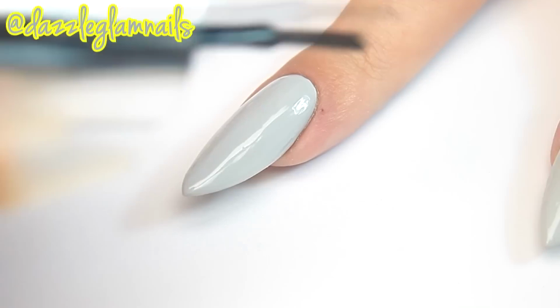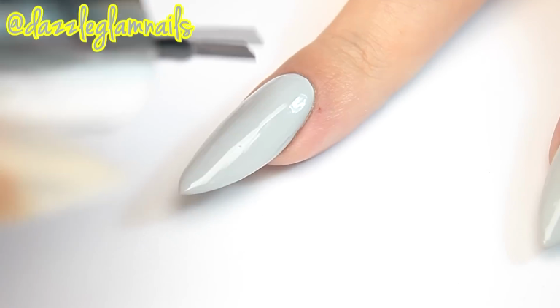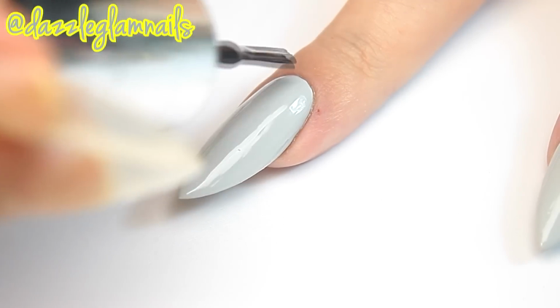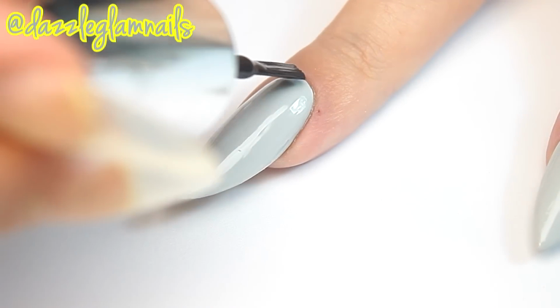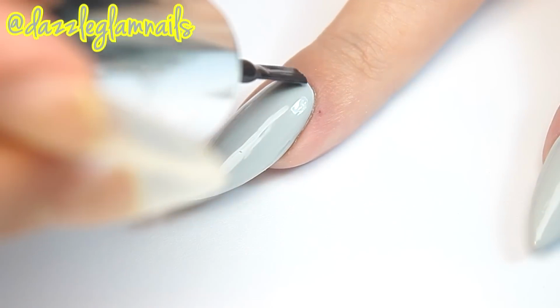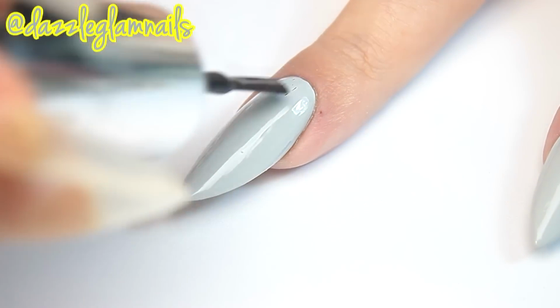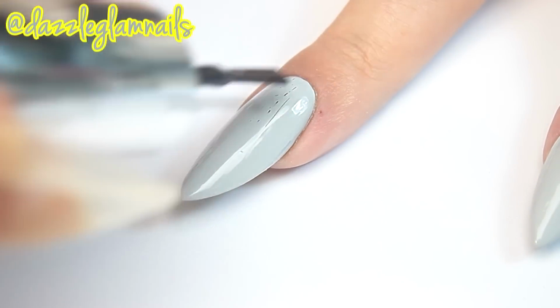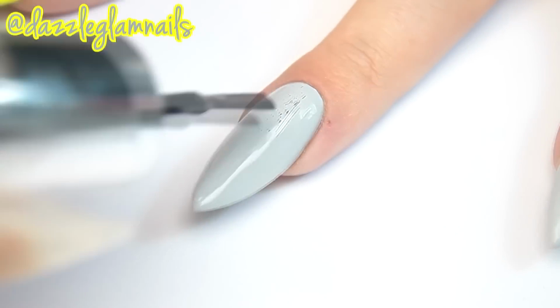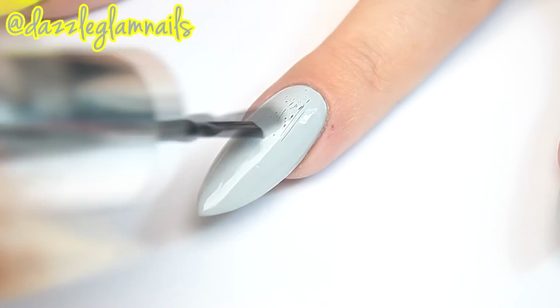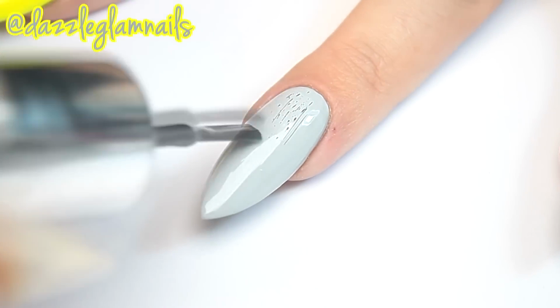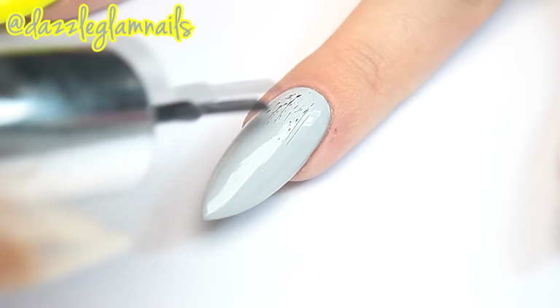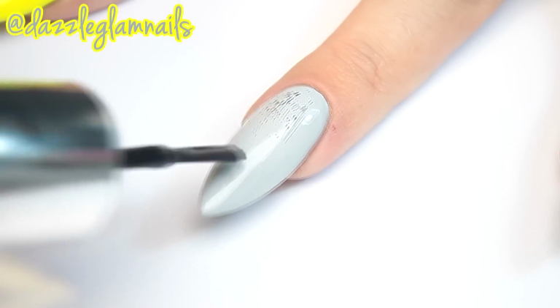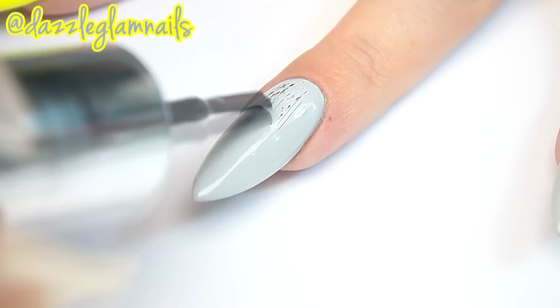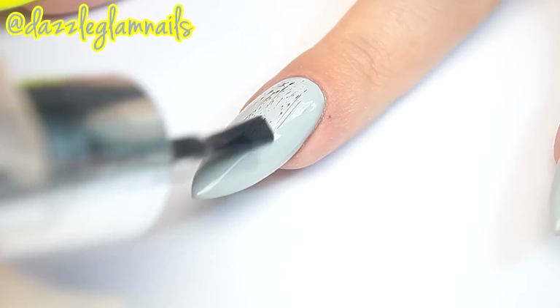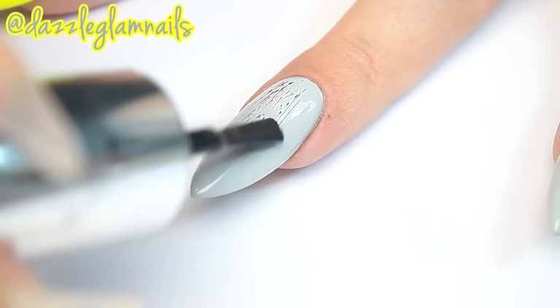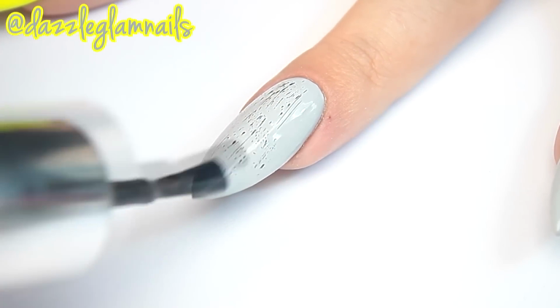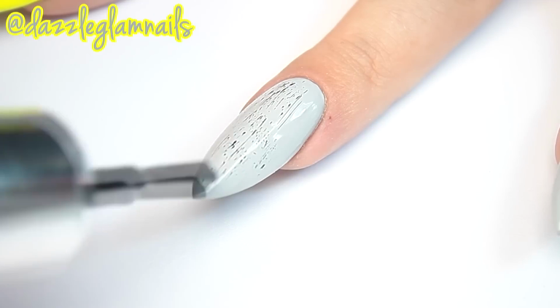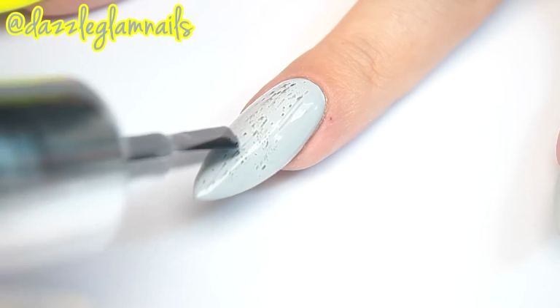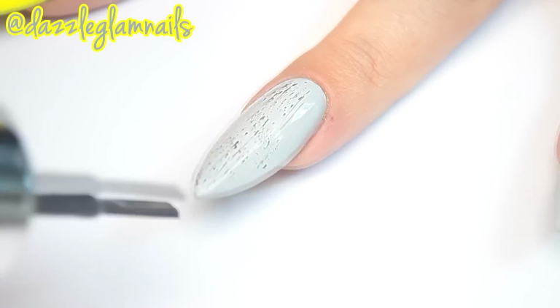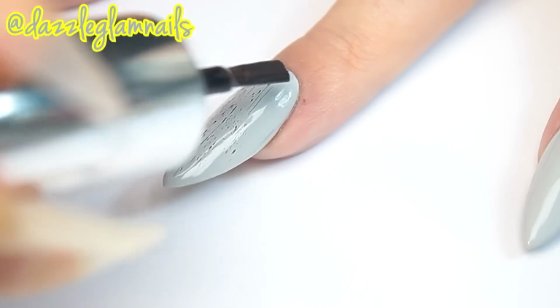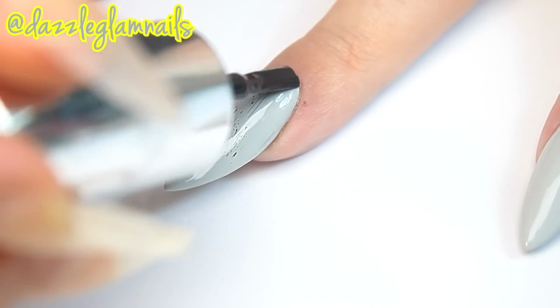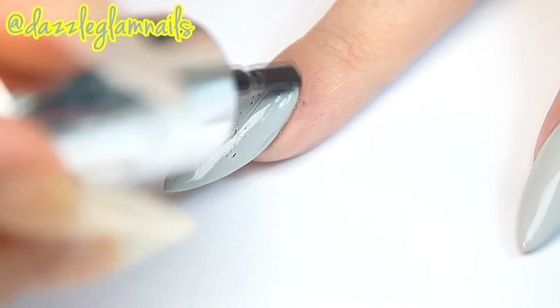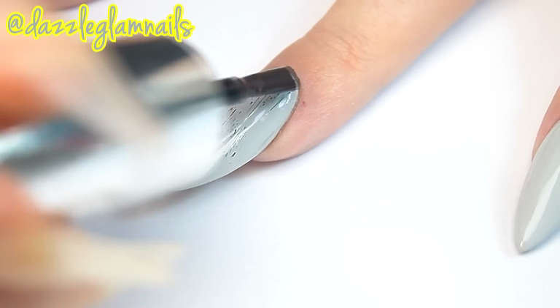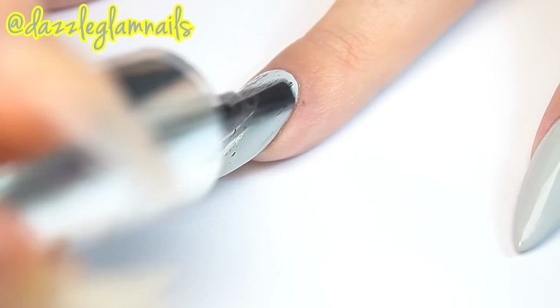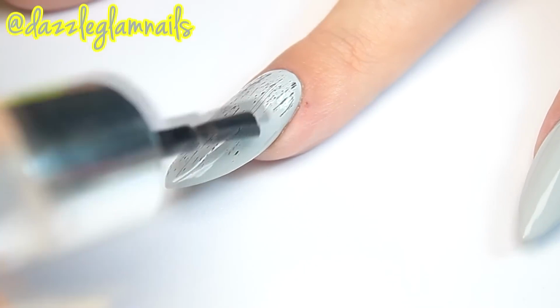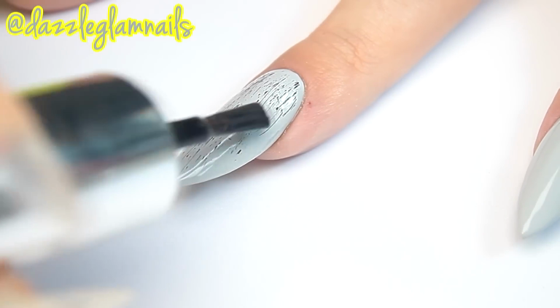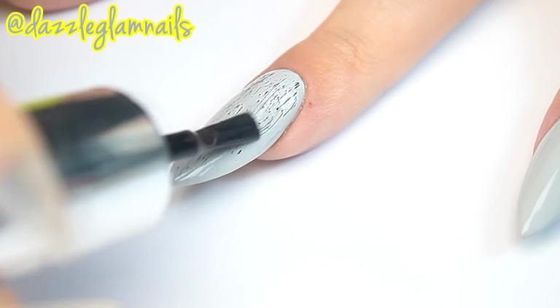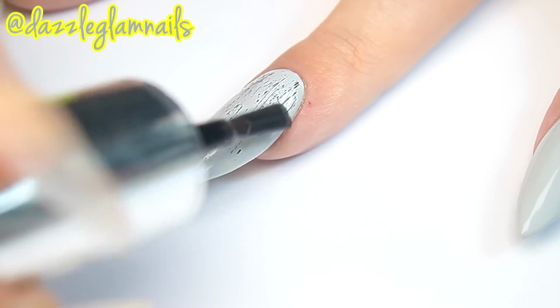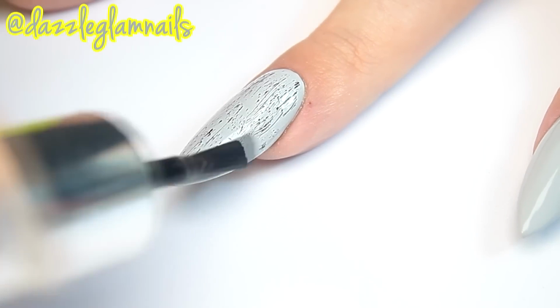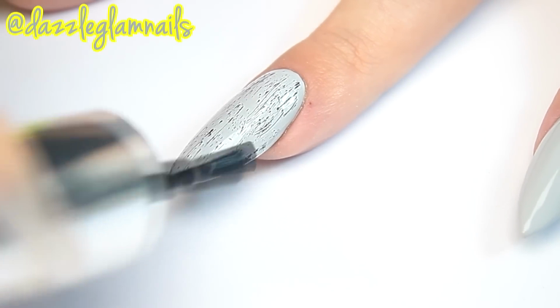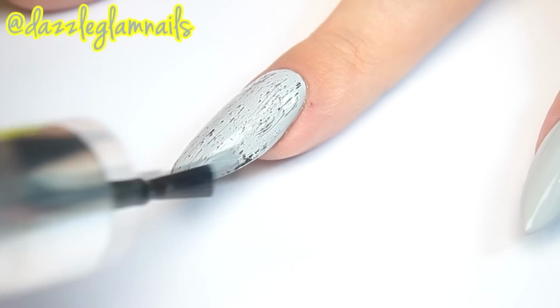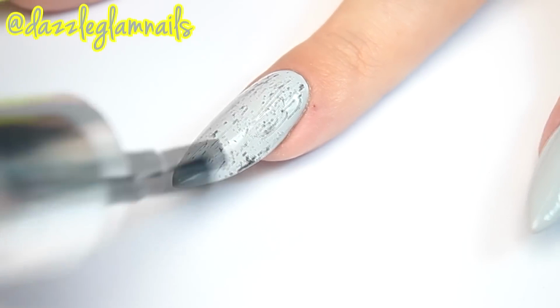To create the distressed effect, I wipe off most of the polish from the brush and lightly brush it over my nail.